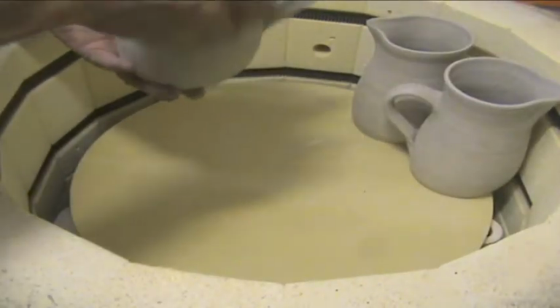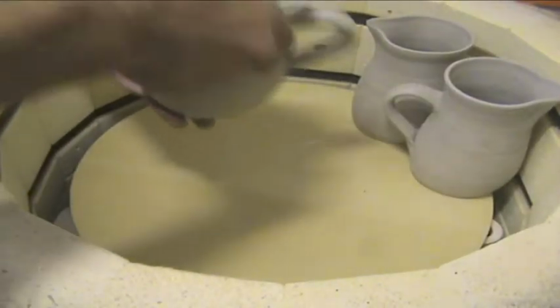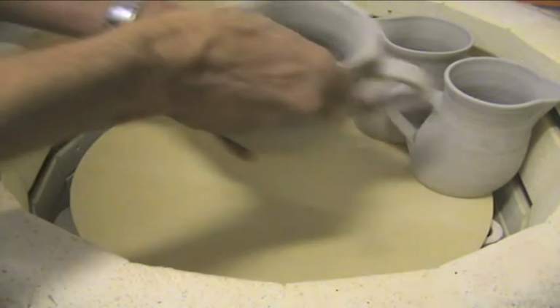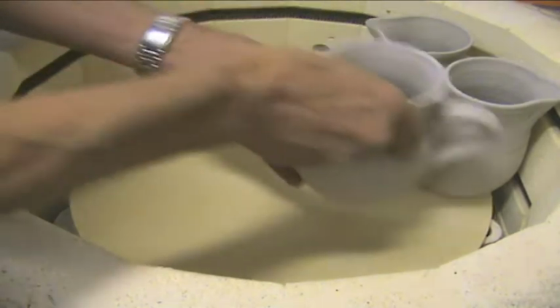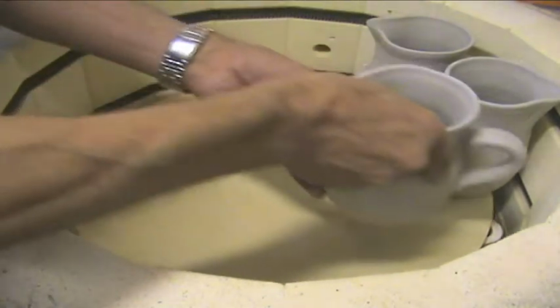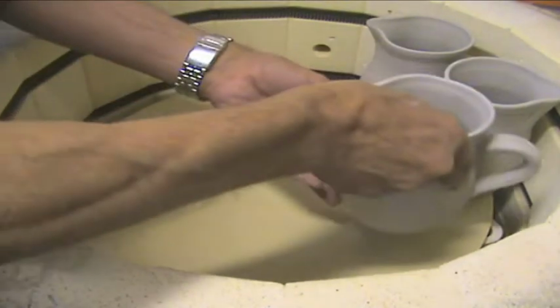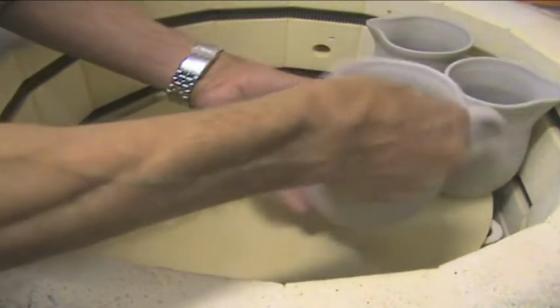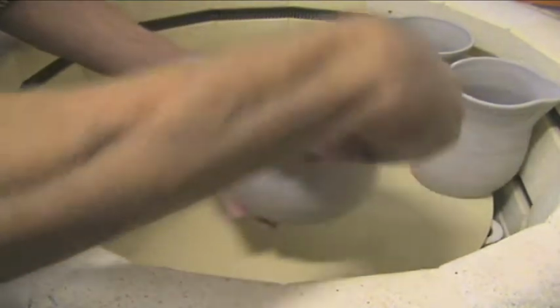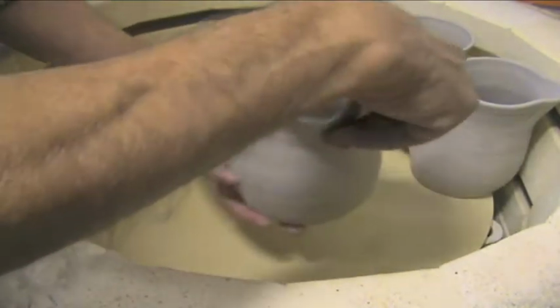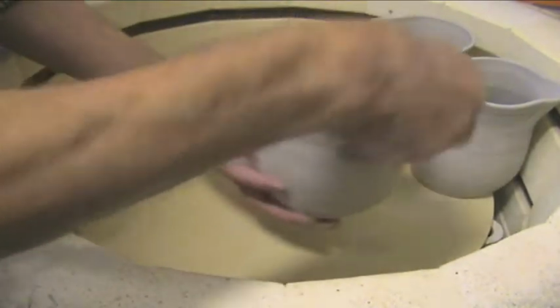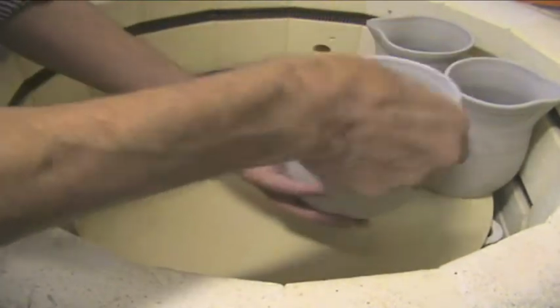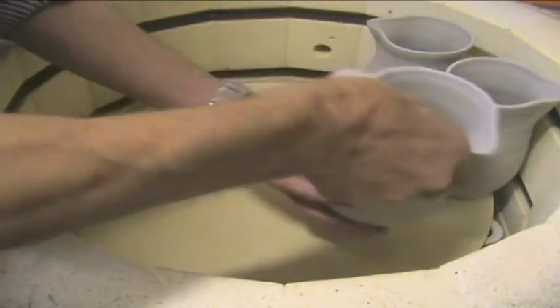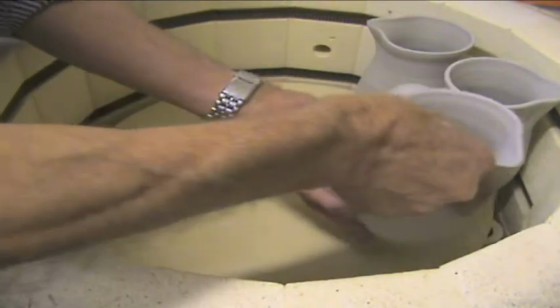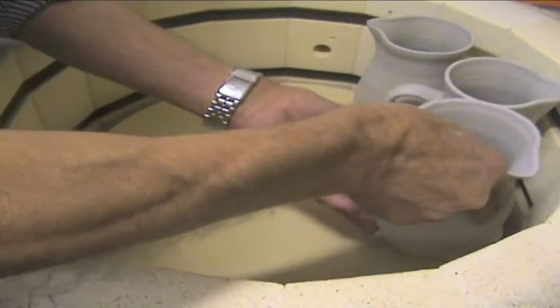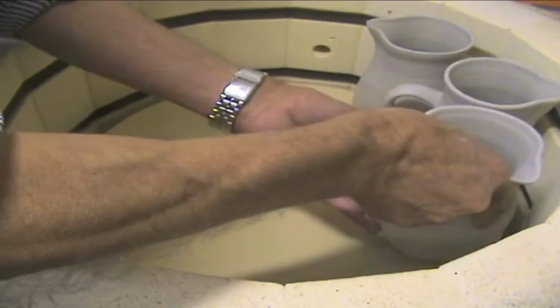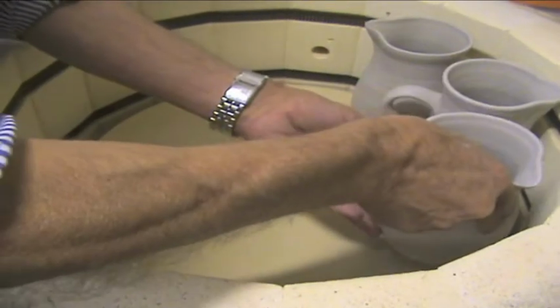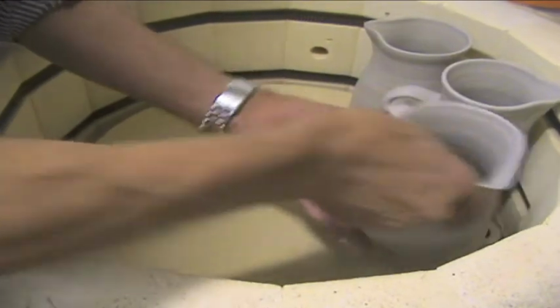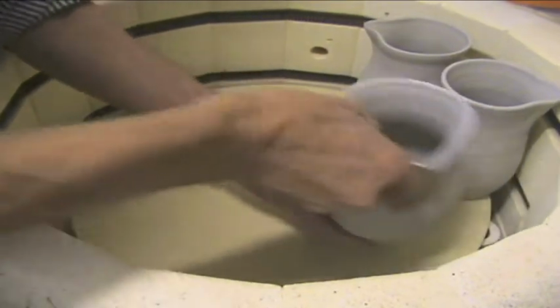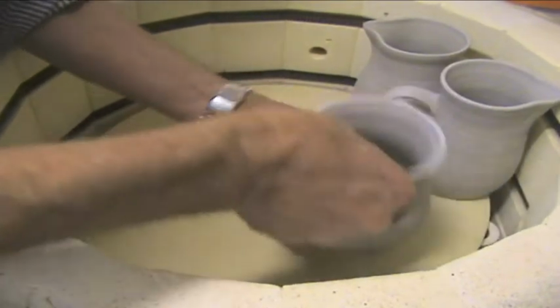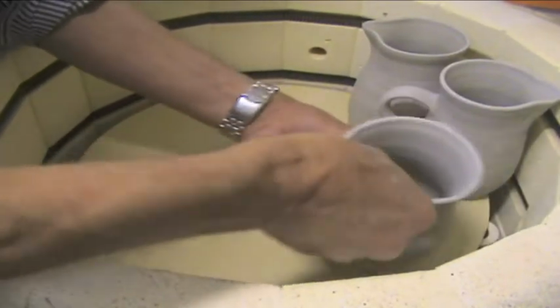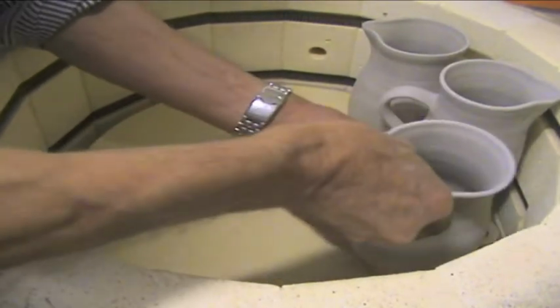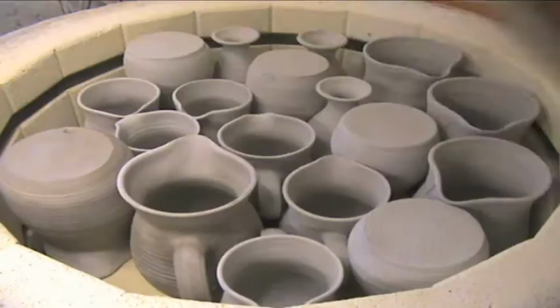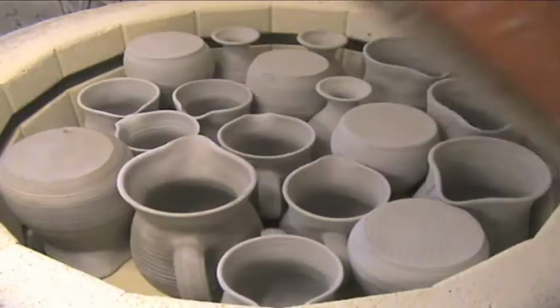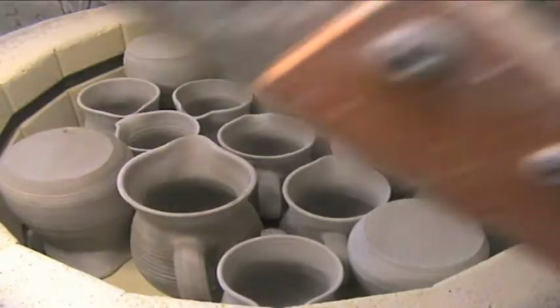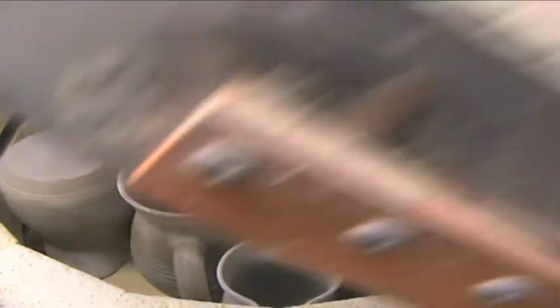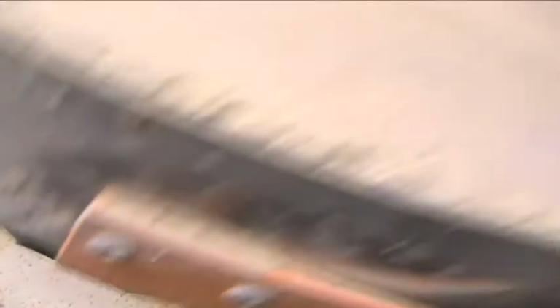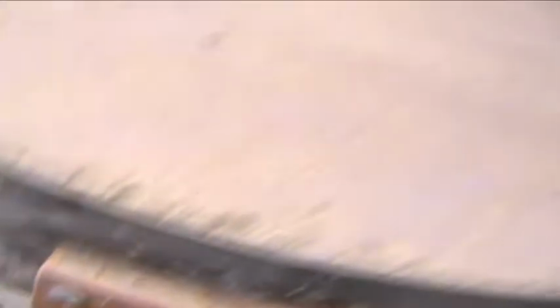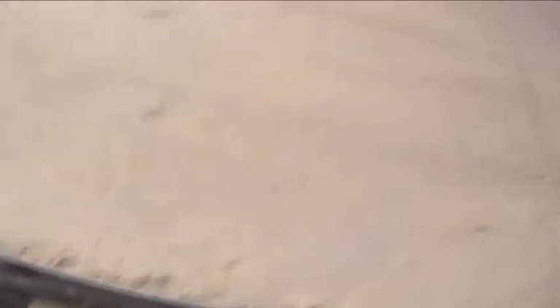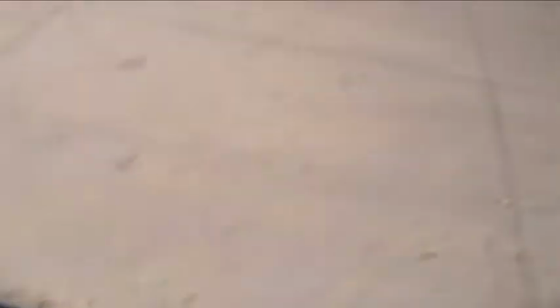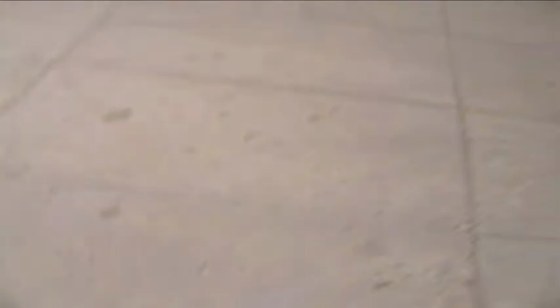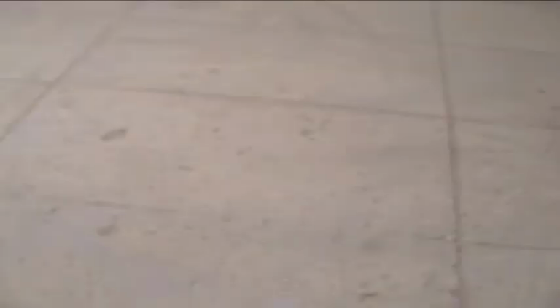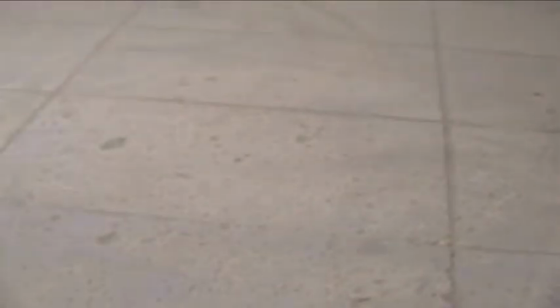And here we are loading the biscuit kiln, which is the first firing. There are two firings. This is the electric kiln.